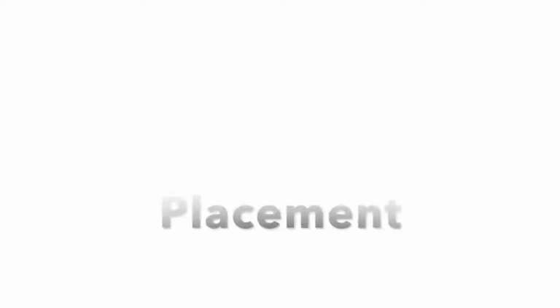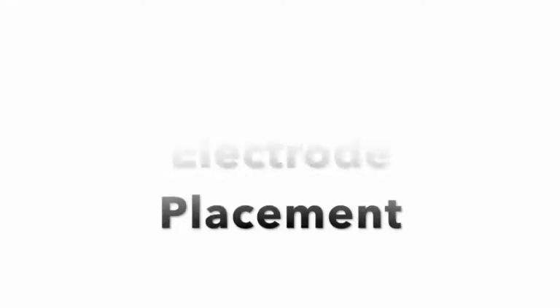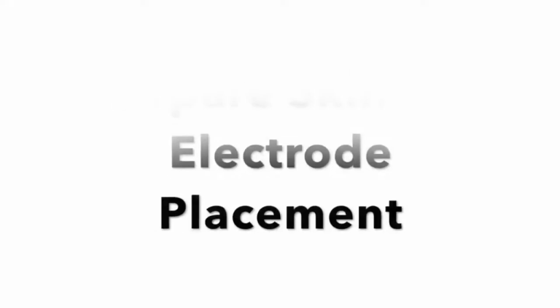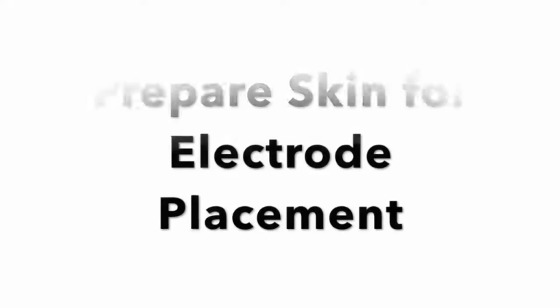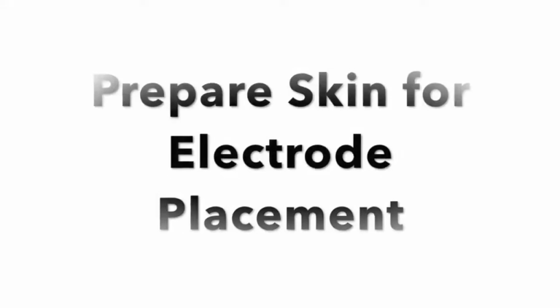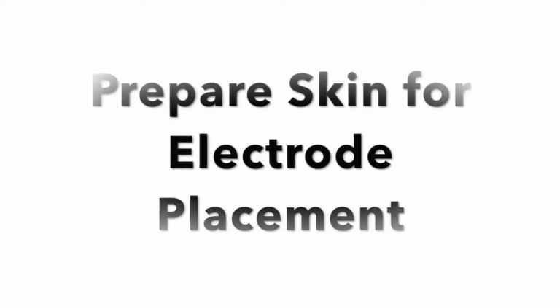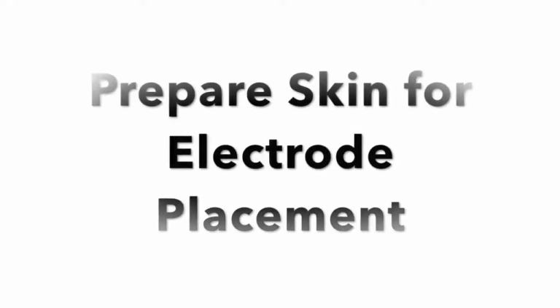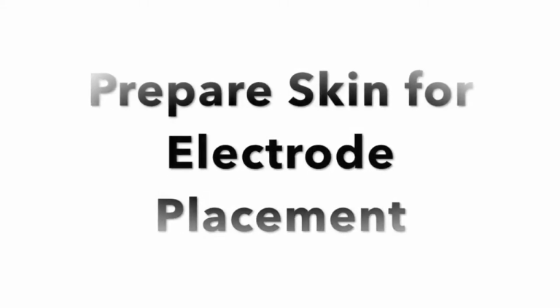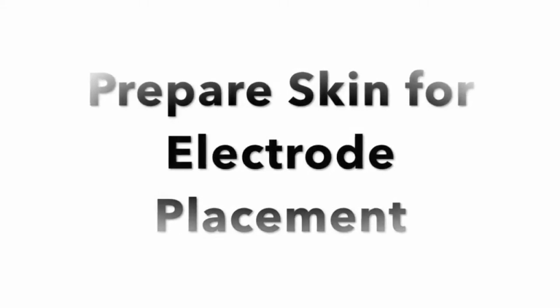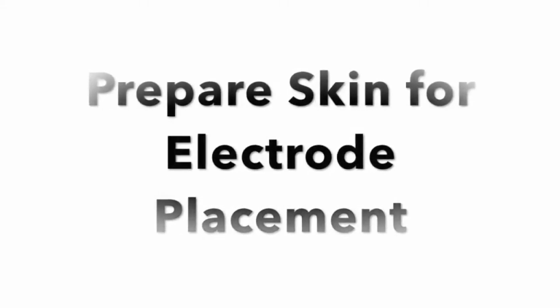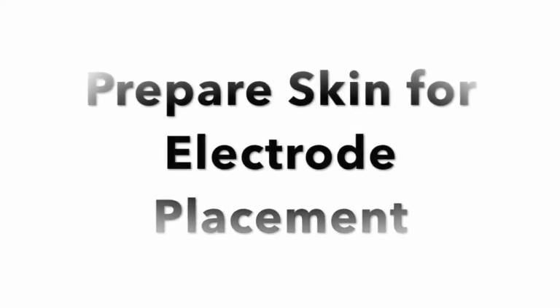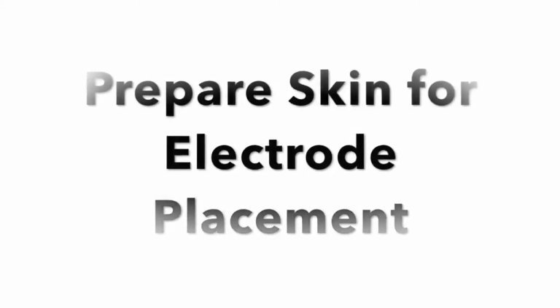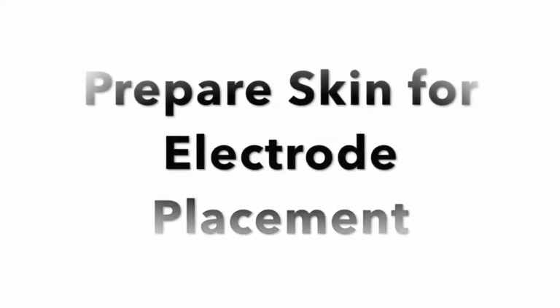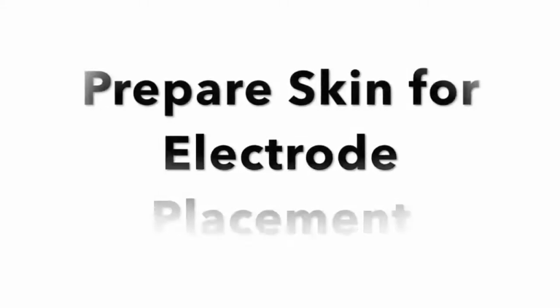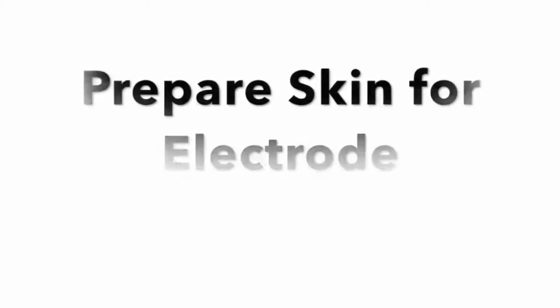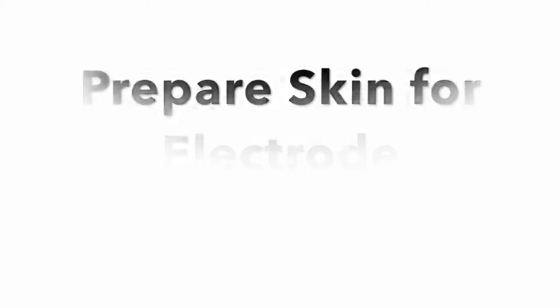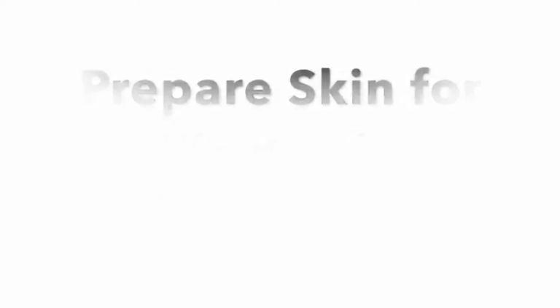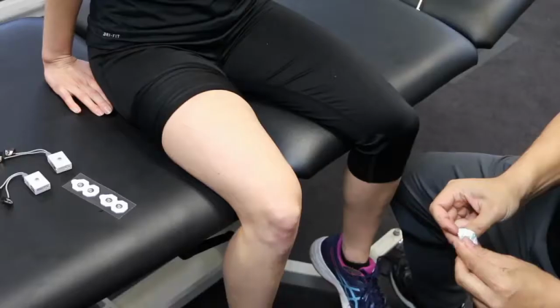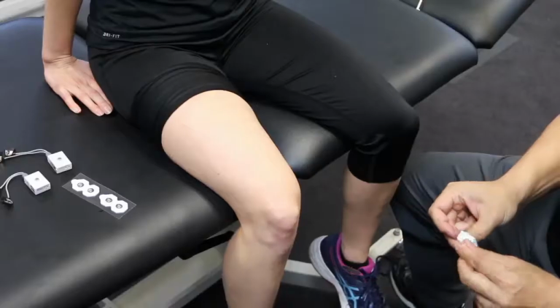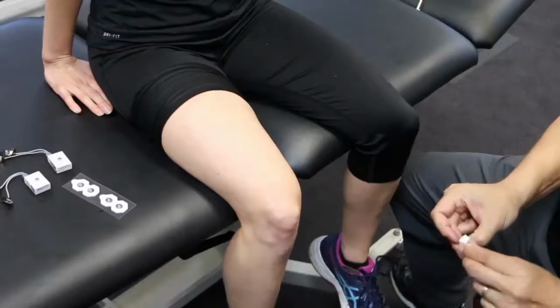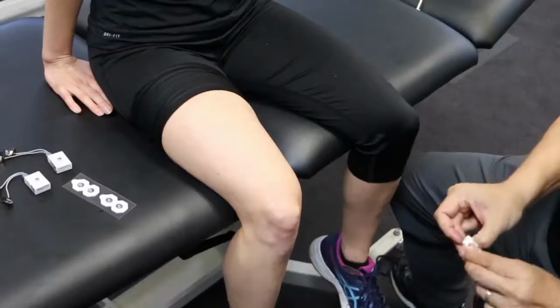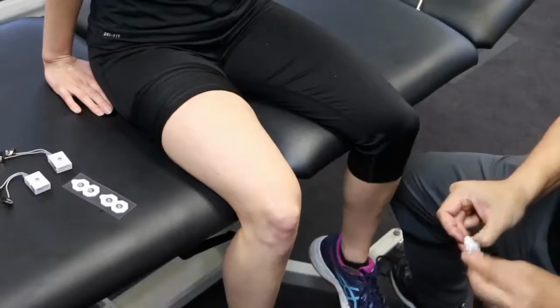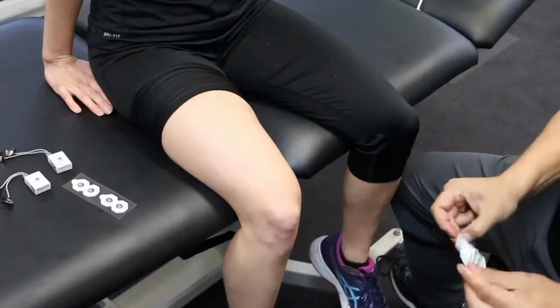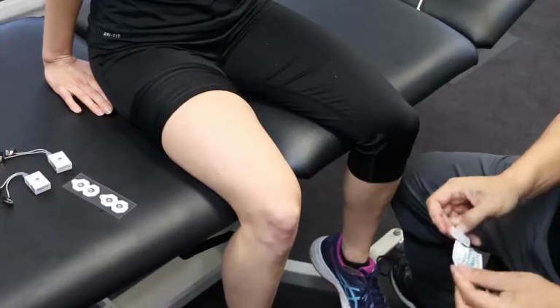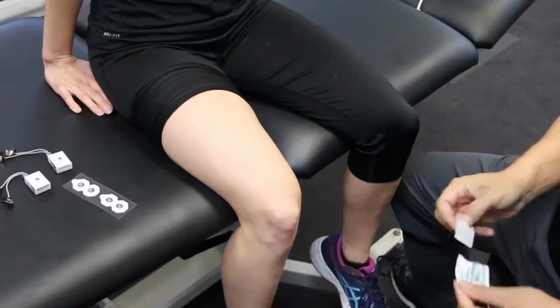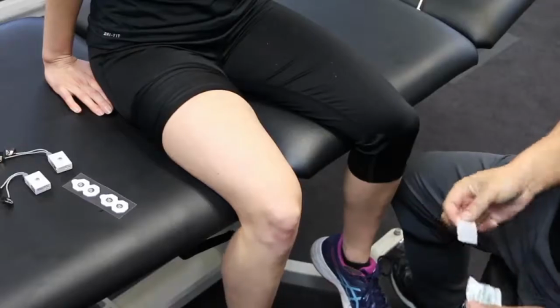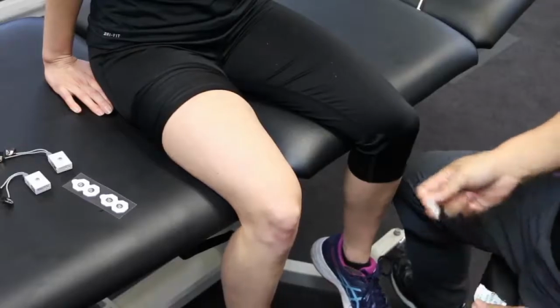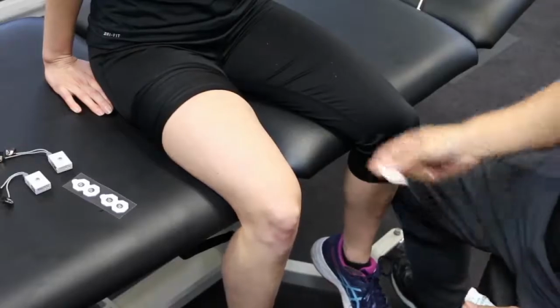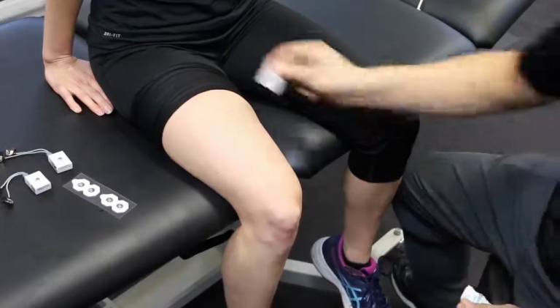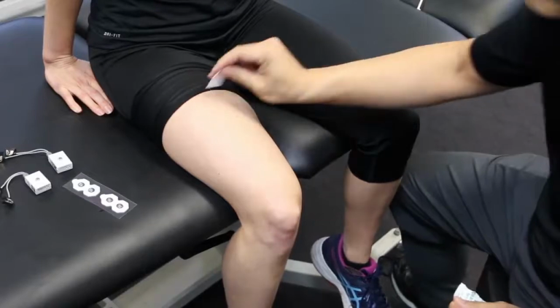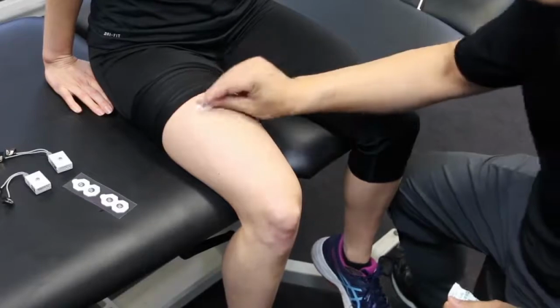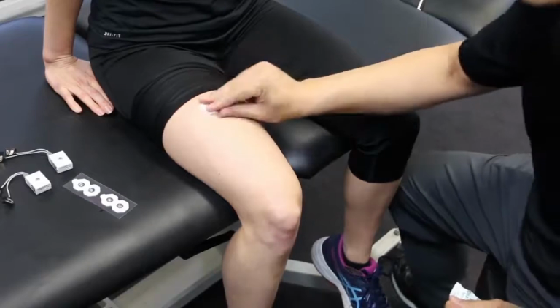First, prepare the skin for electrode placement by cleaning the area with an alcohol swab.